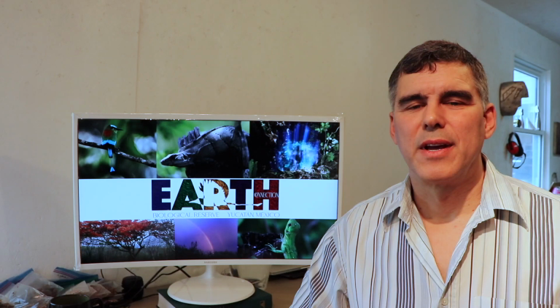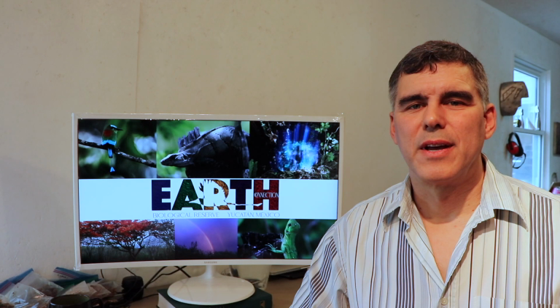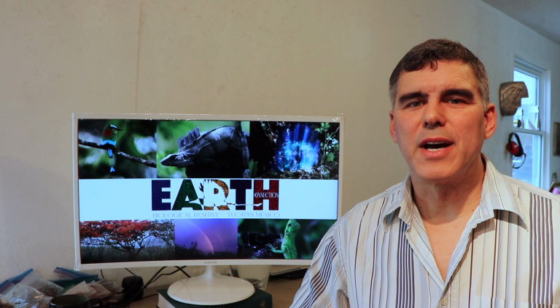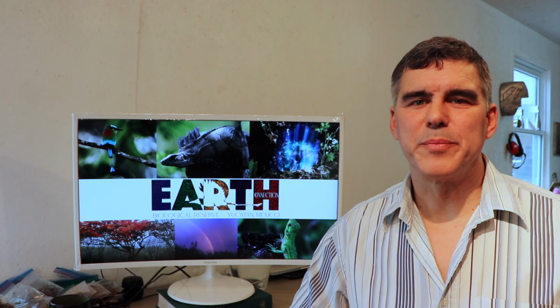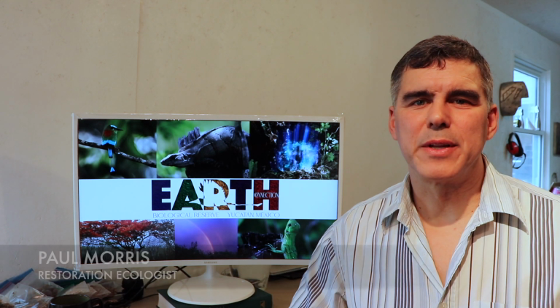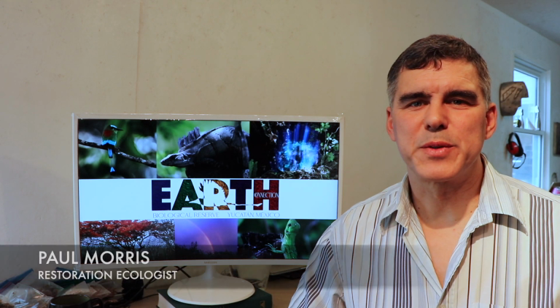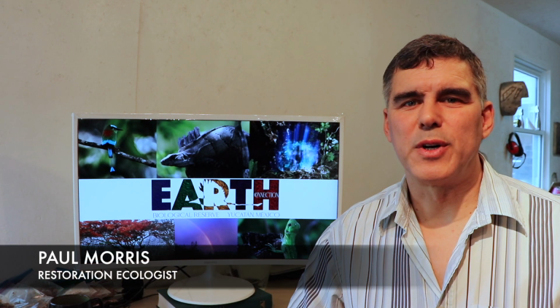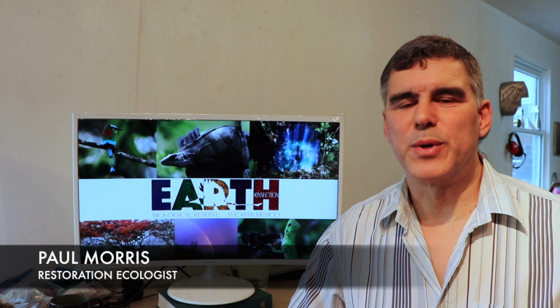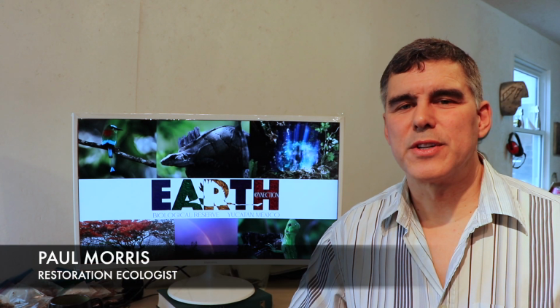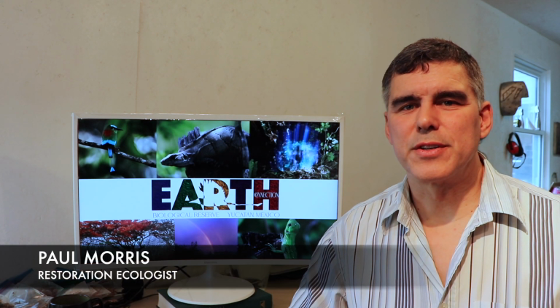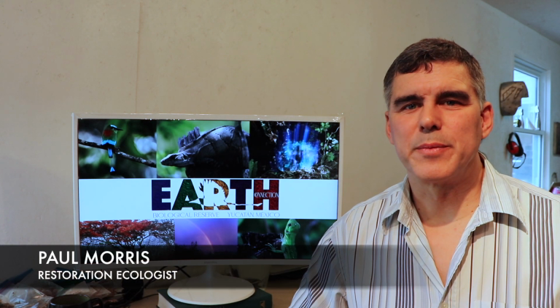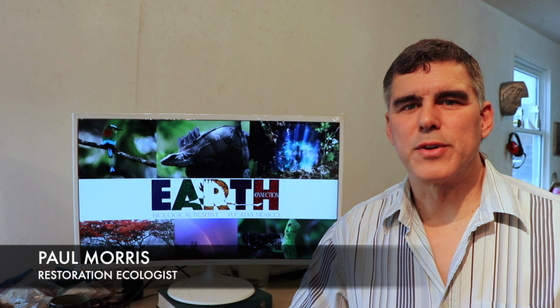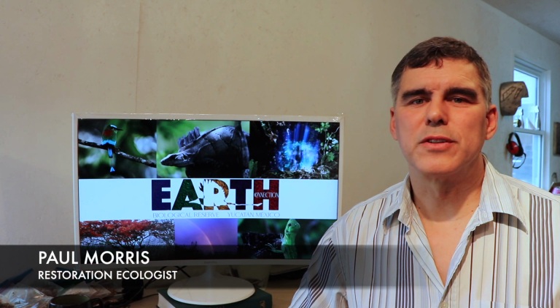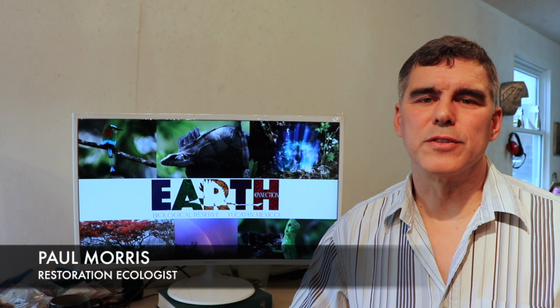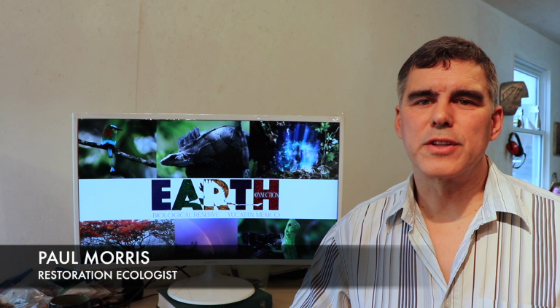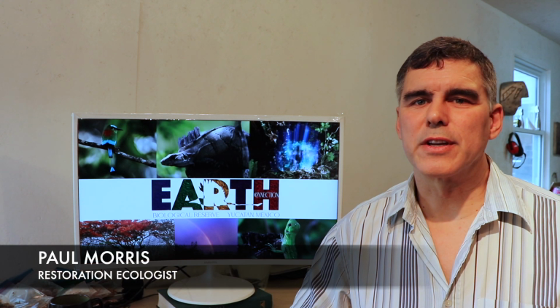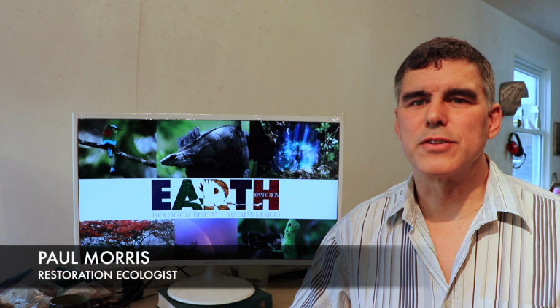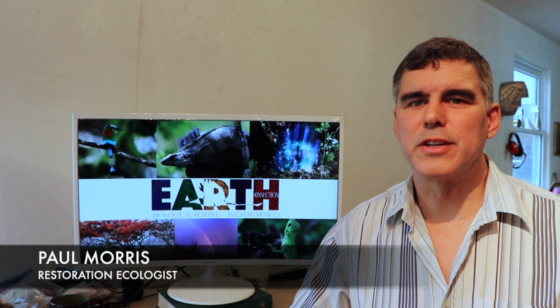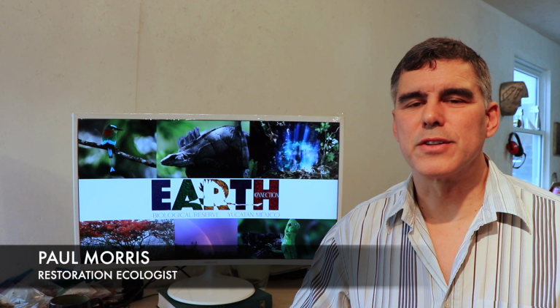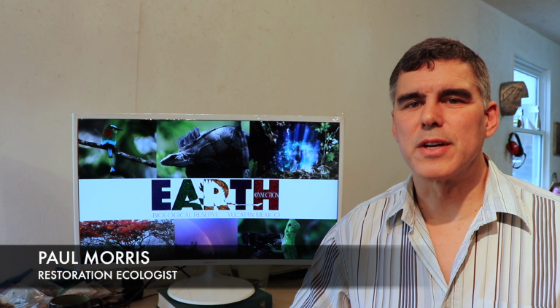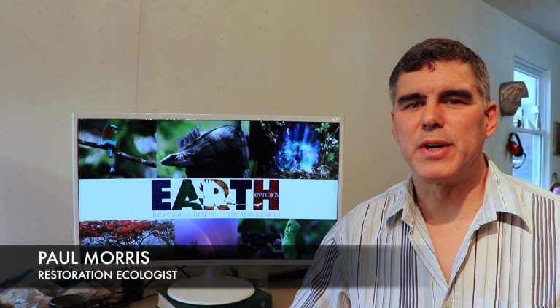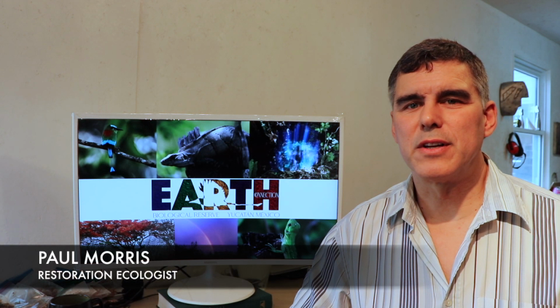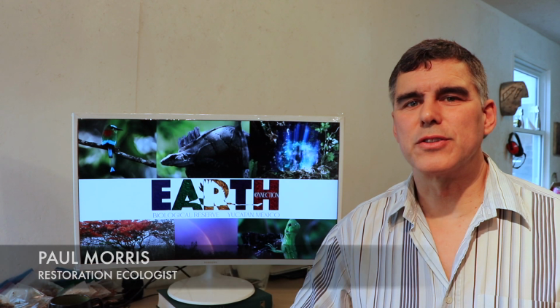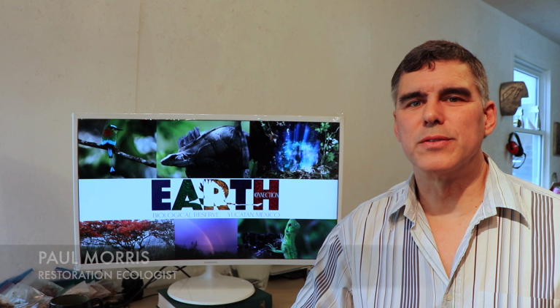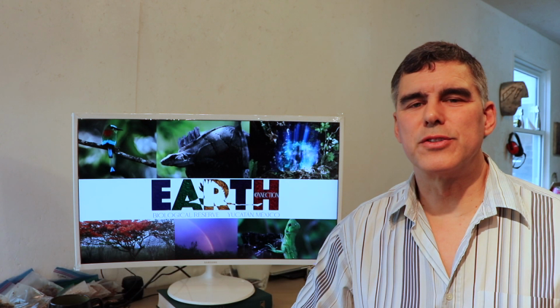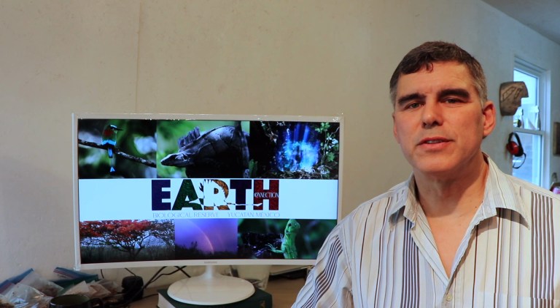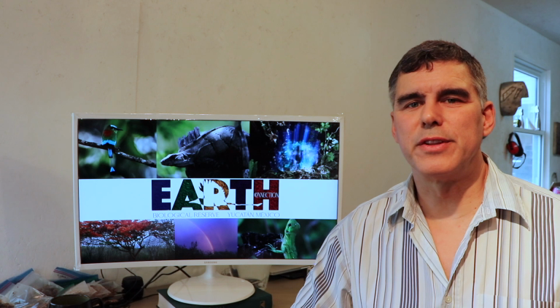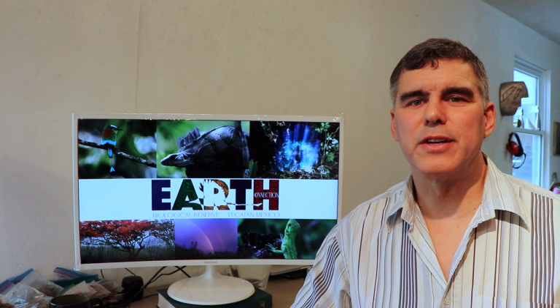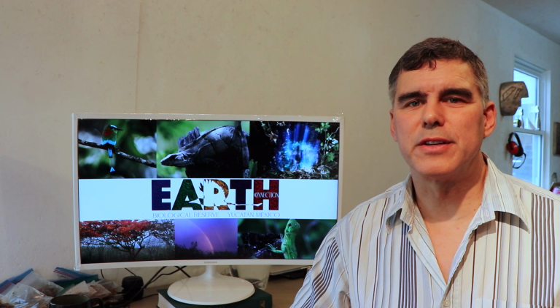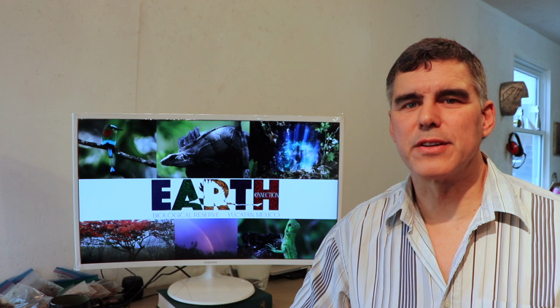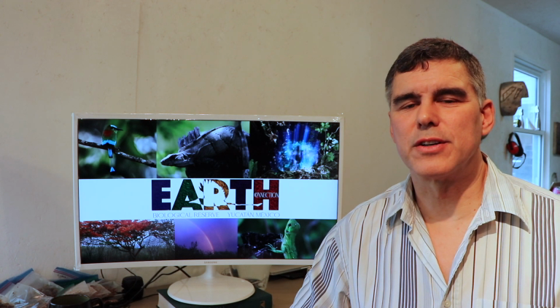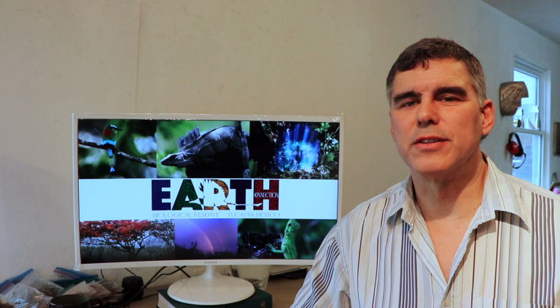Hi, my name is Paul Morris and I'm director of Earth Connection Center, a biological reserve in the Yucatan jungle.